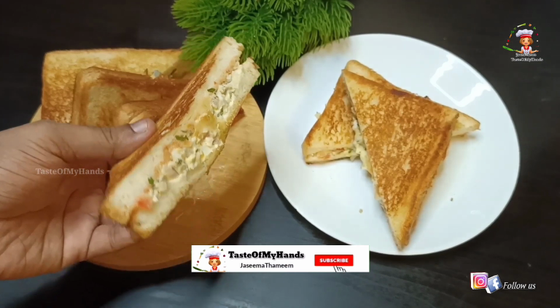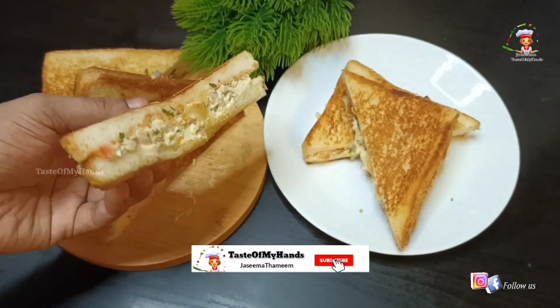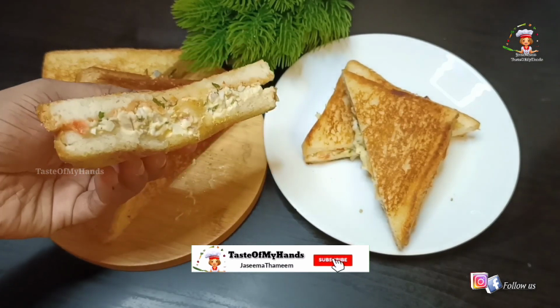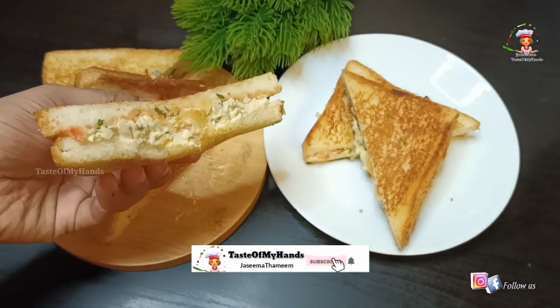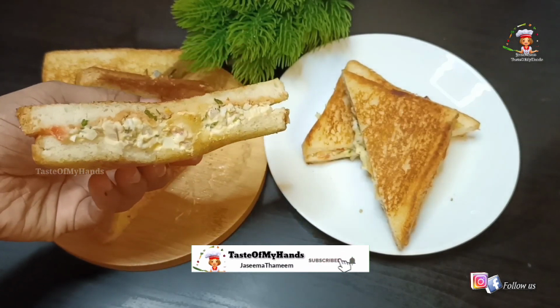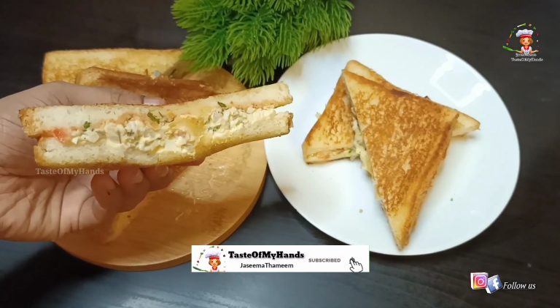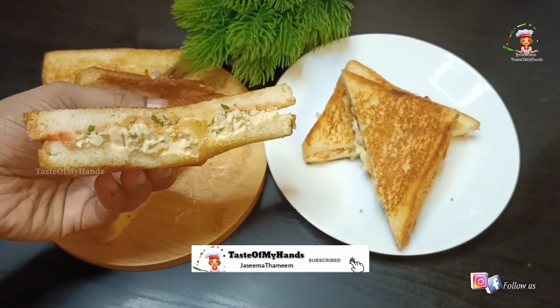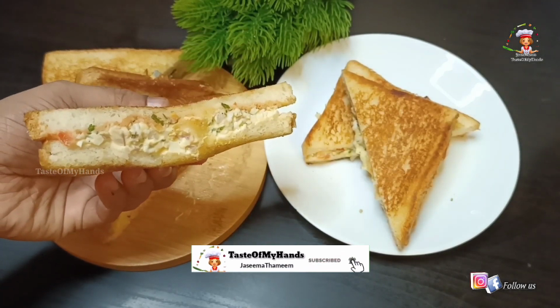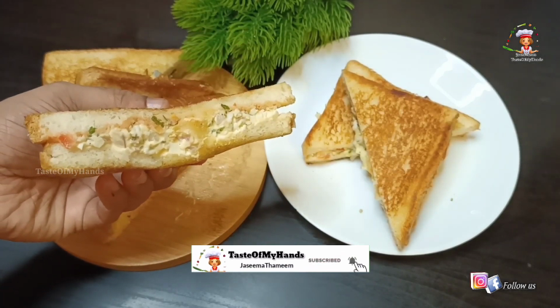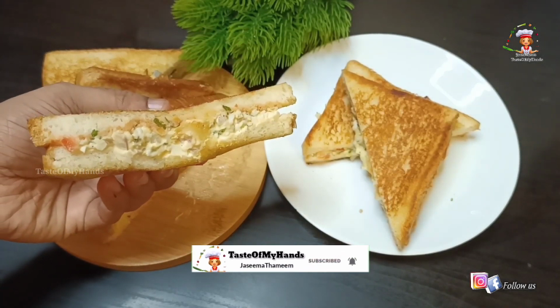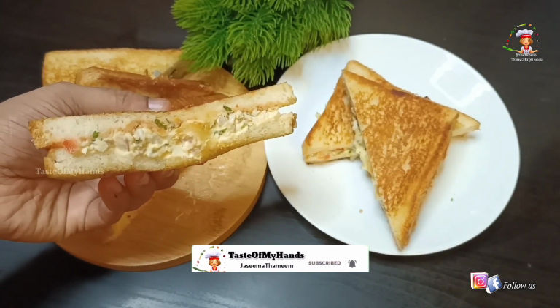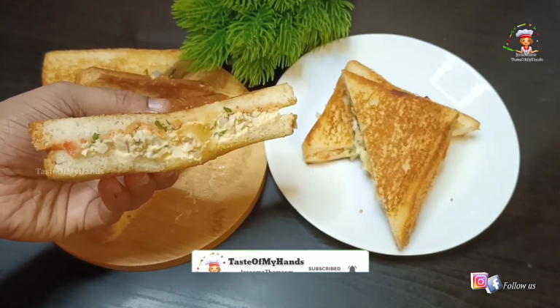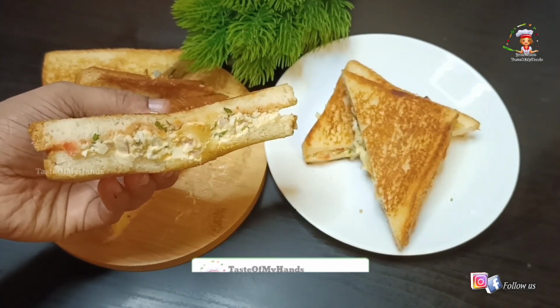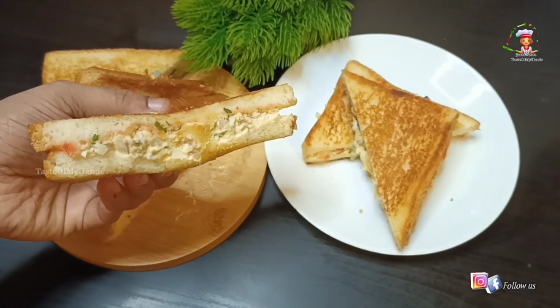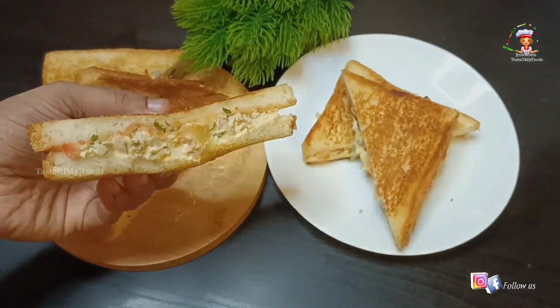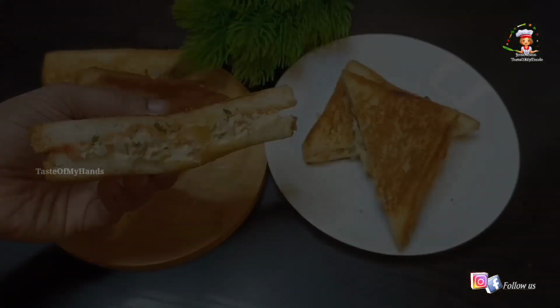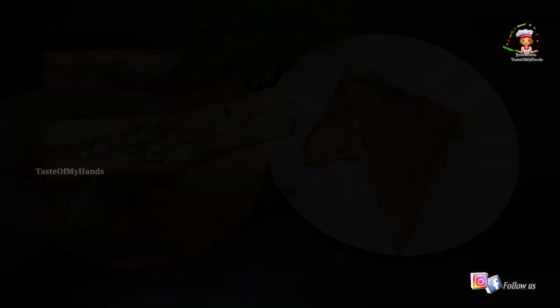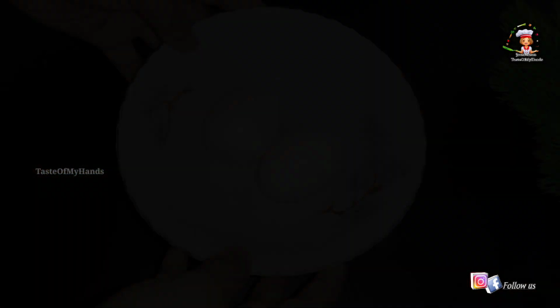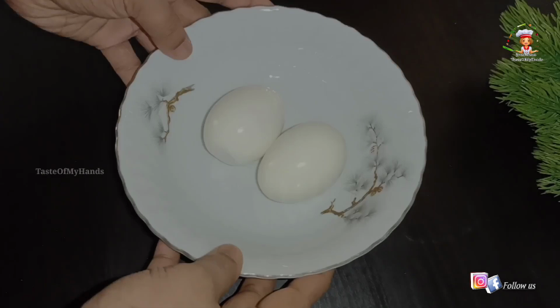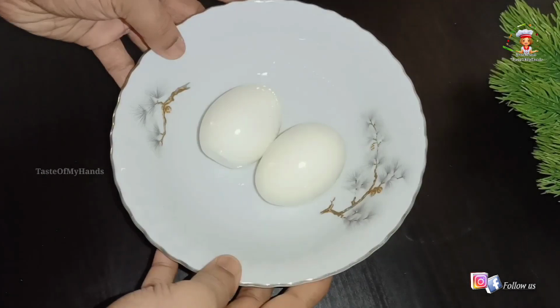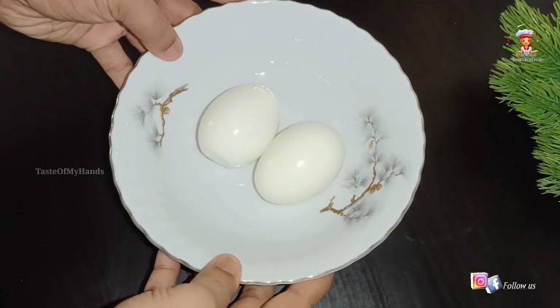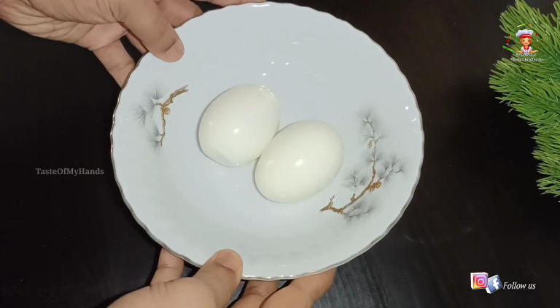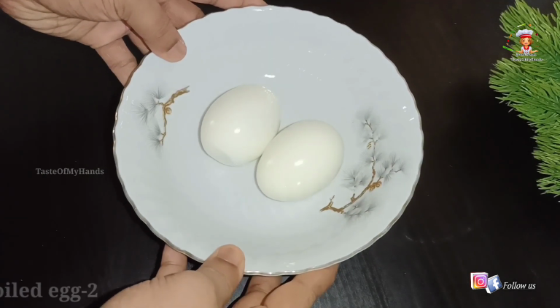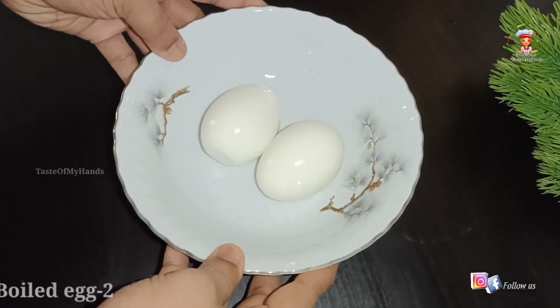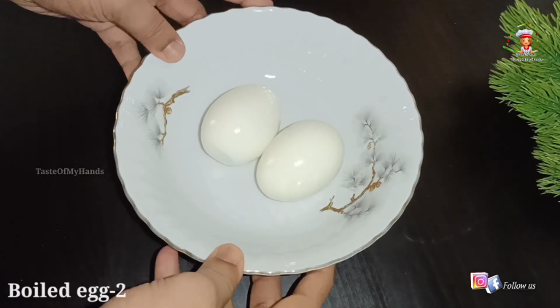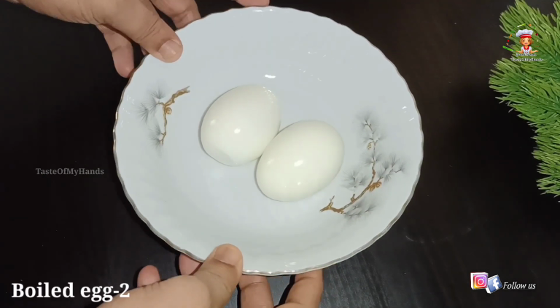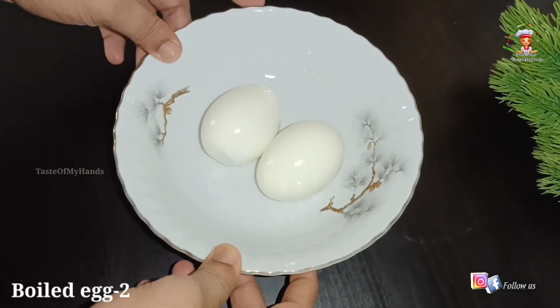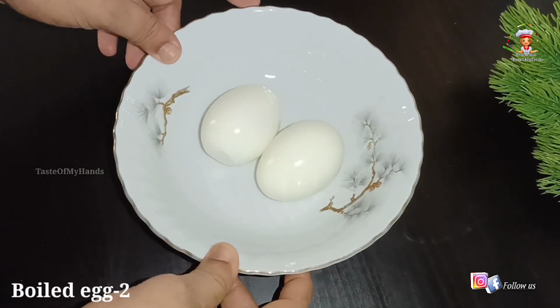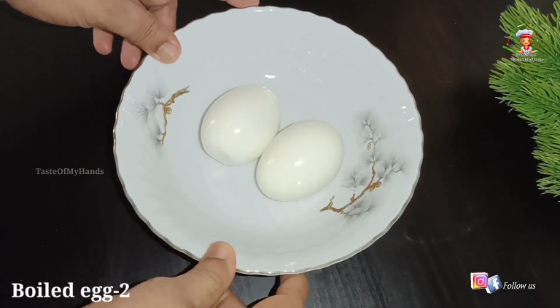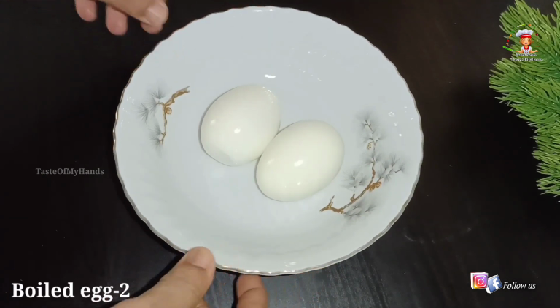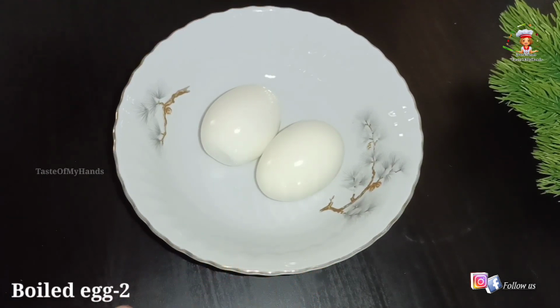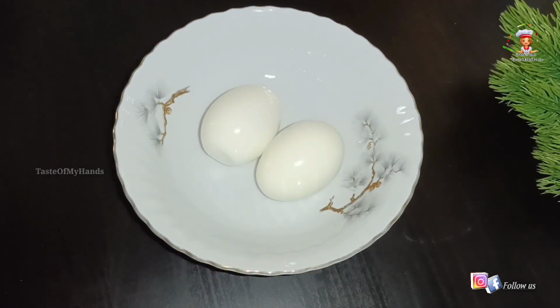Welcome back to our channel, Taste of My Hands. This recipe is made for 2 eggs.